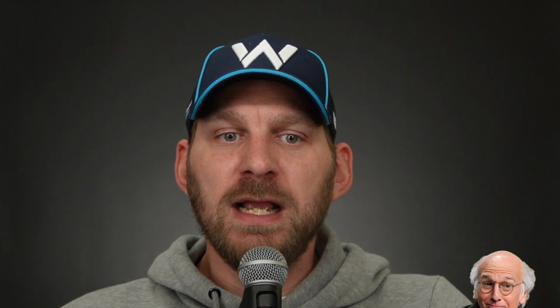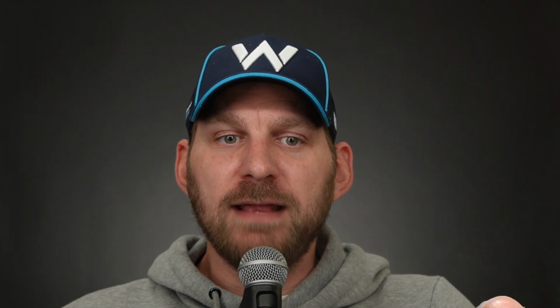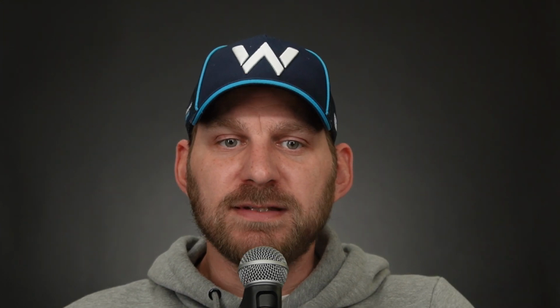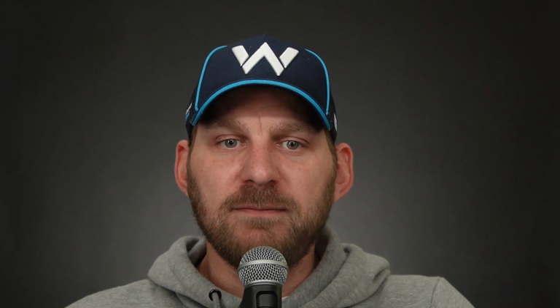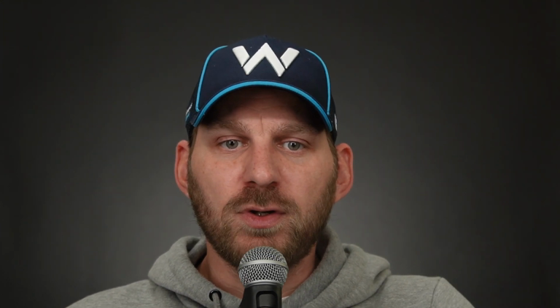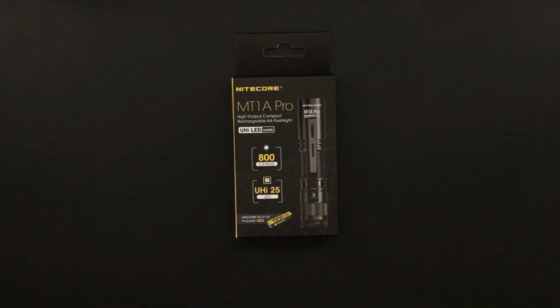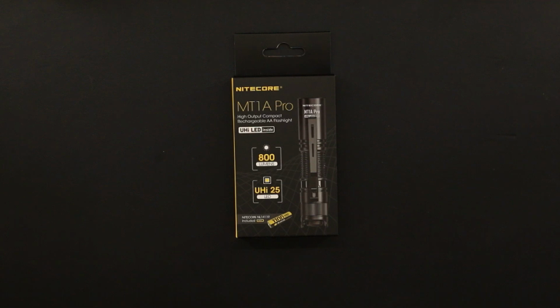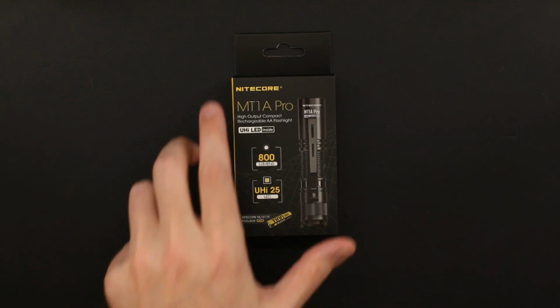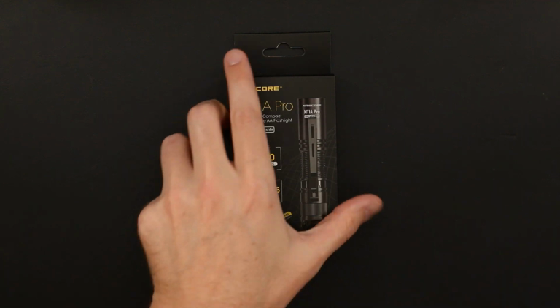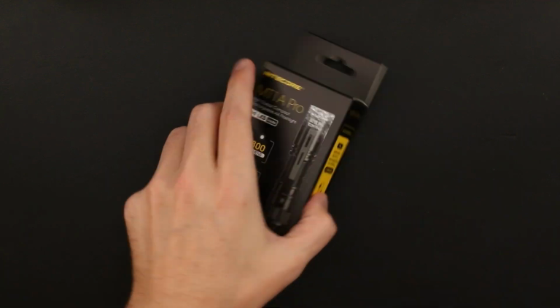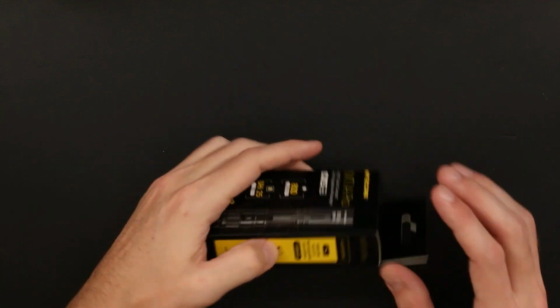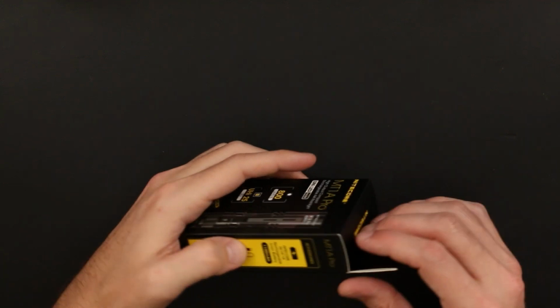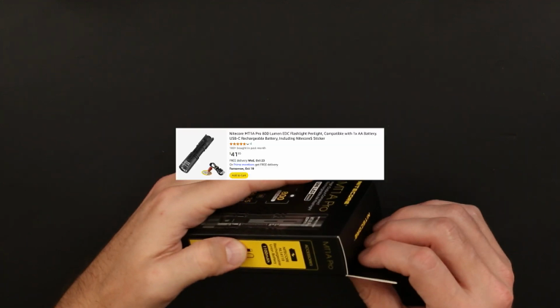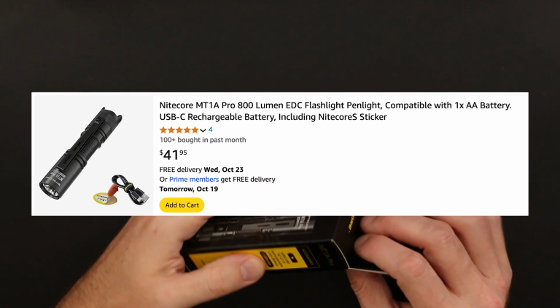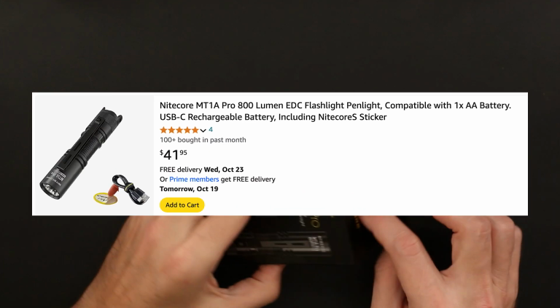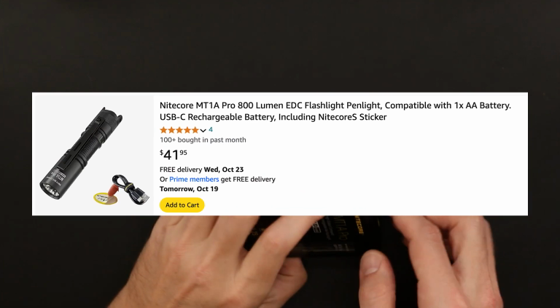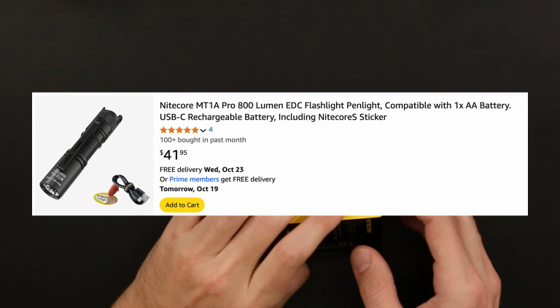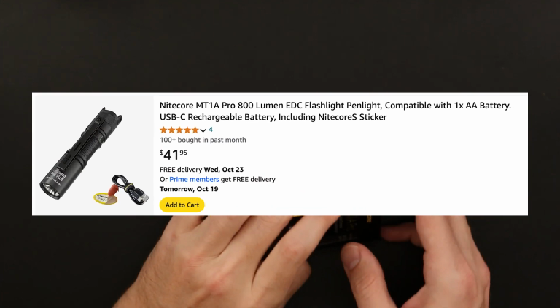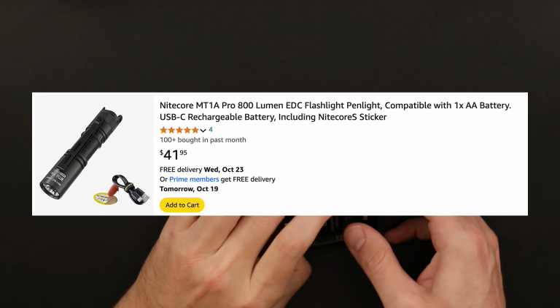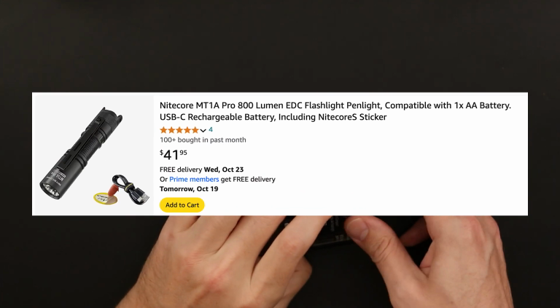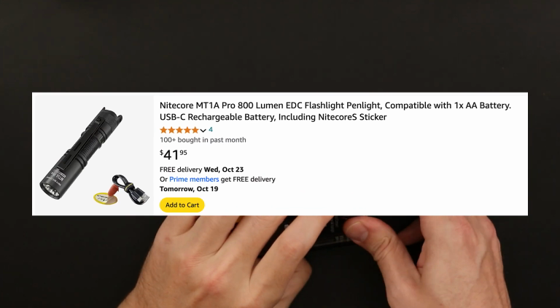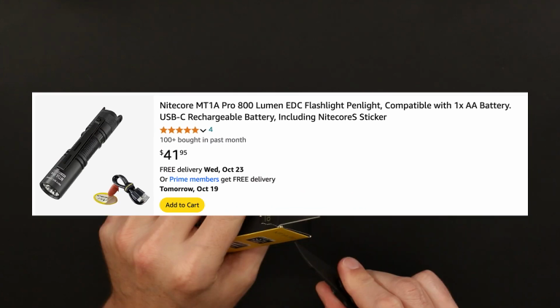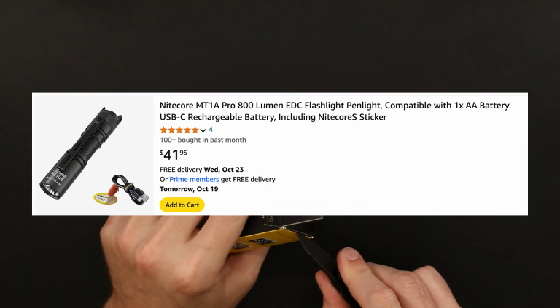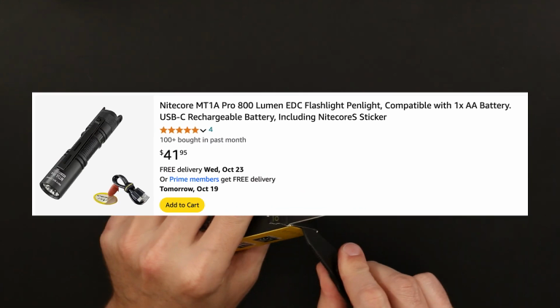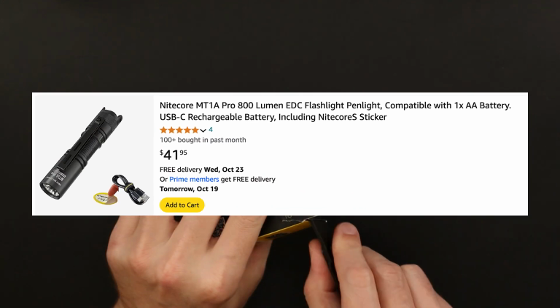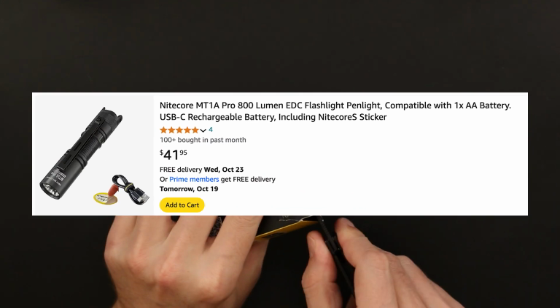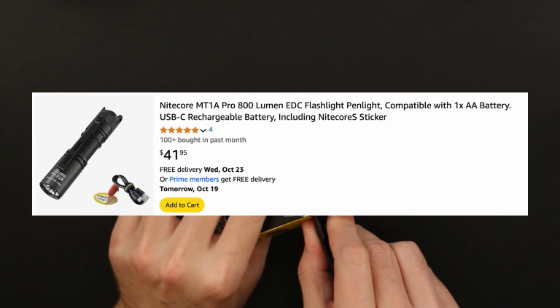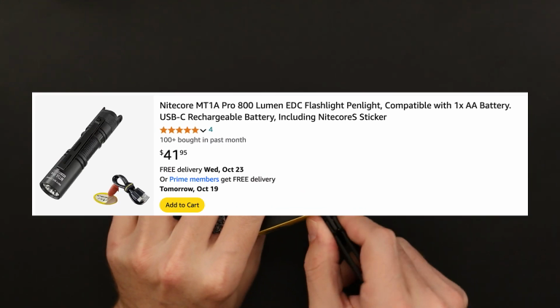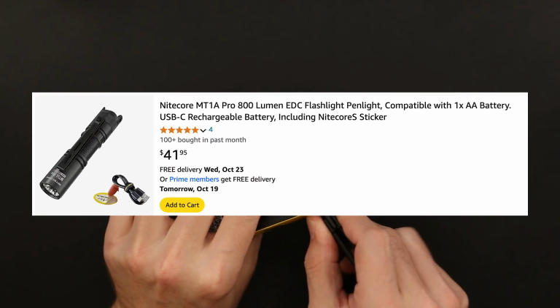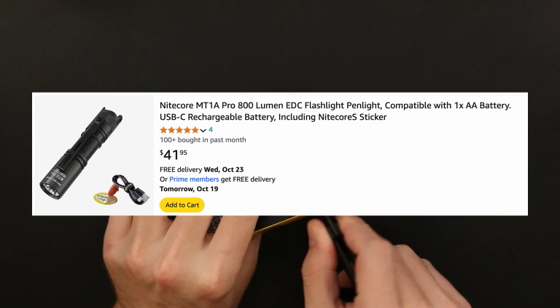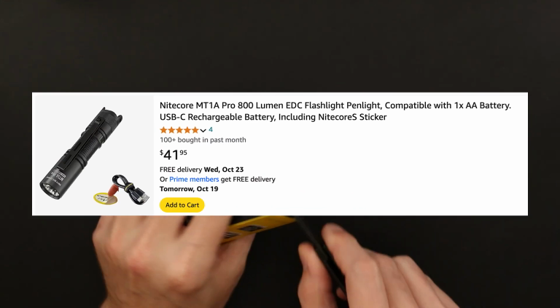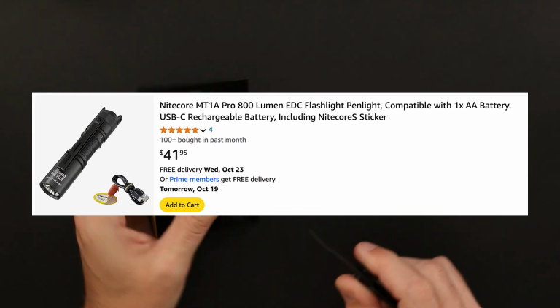At the time of recording, this flashlight will run you $41.95, and as always, I'll include links to purchase in the description below.